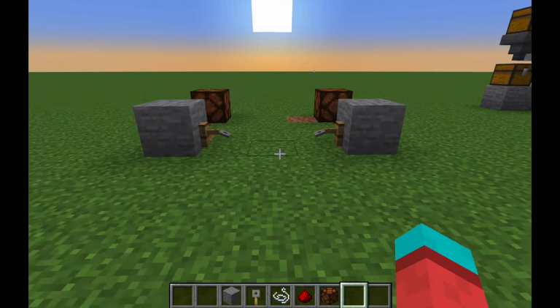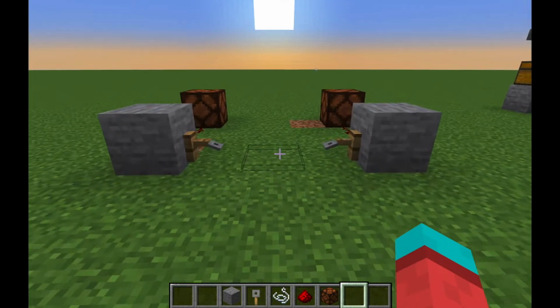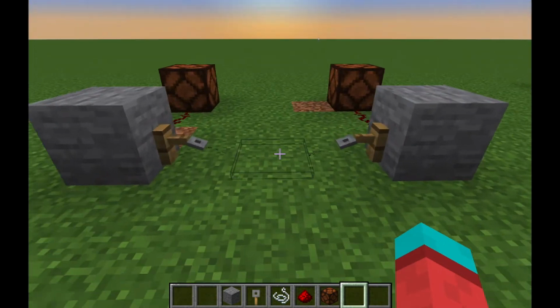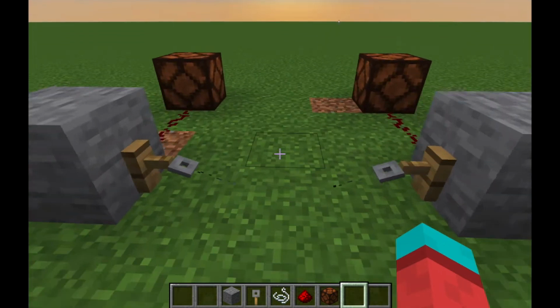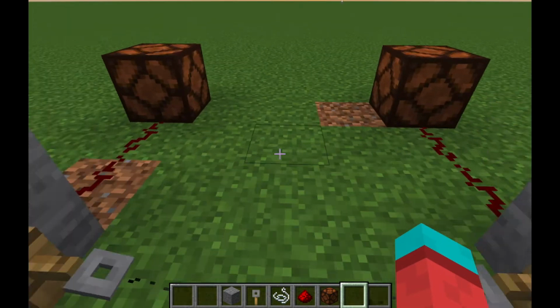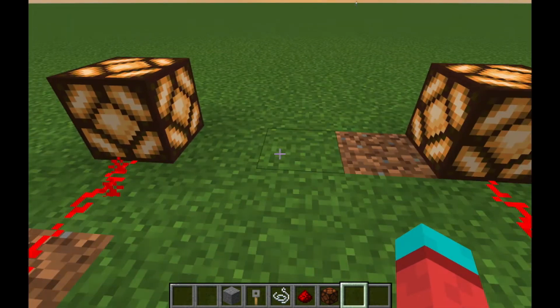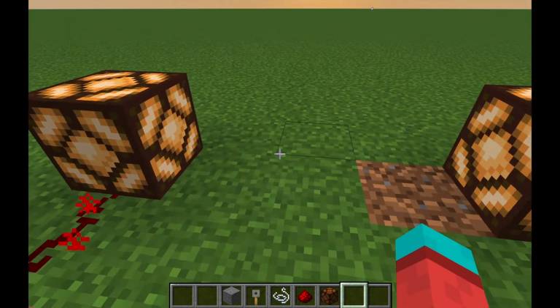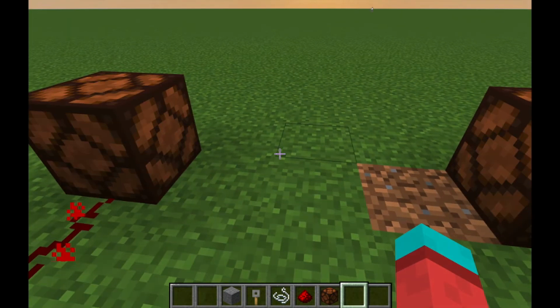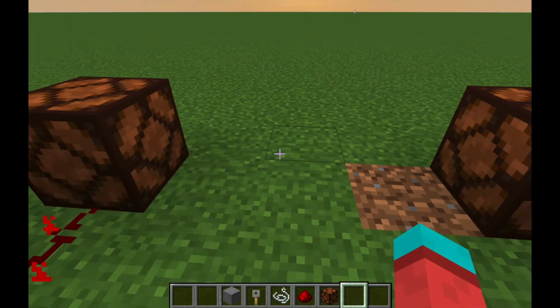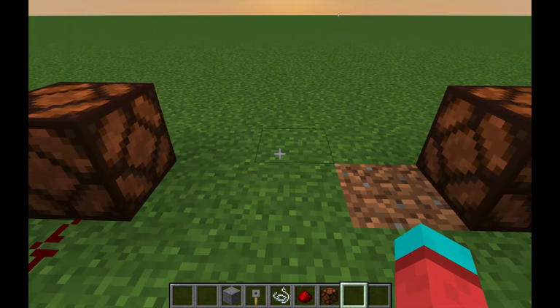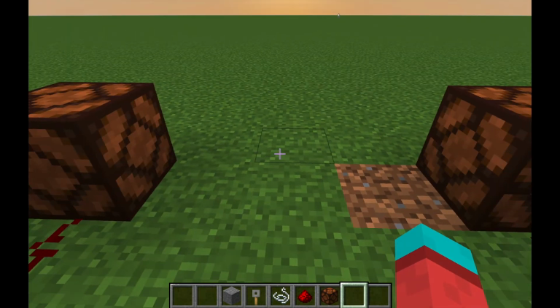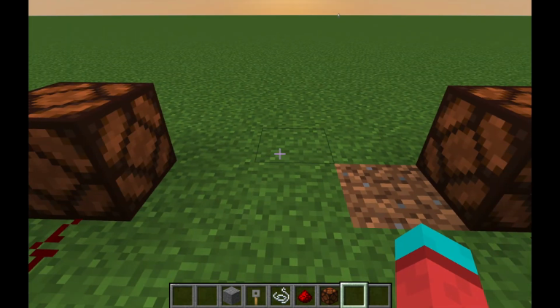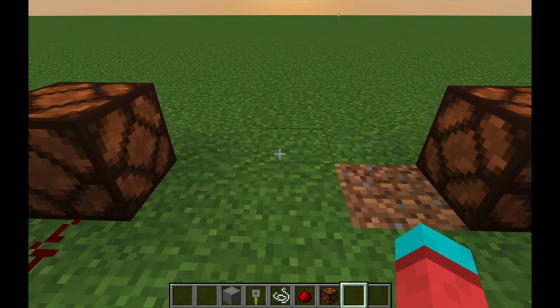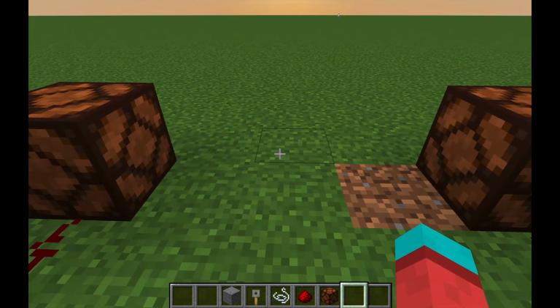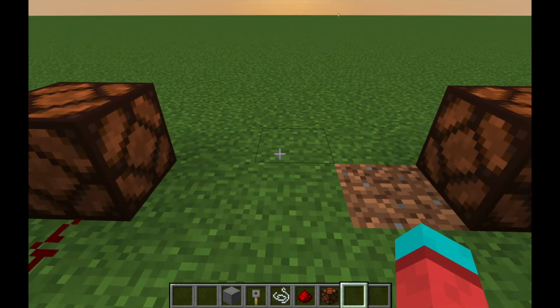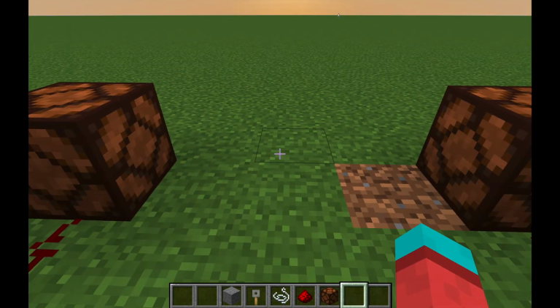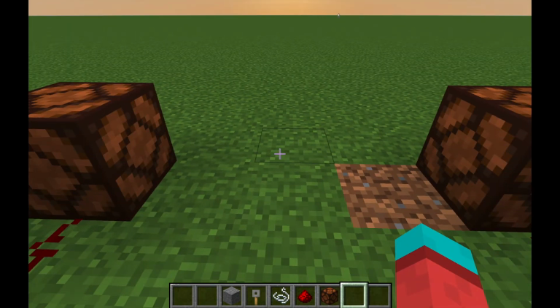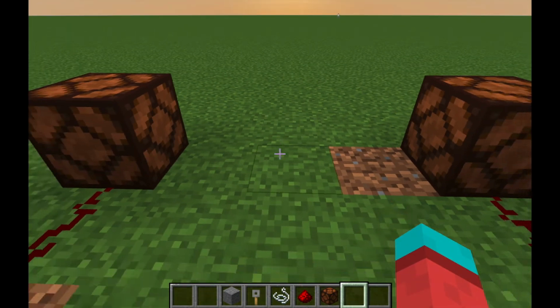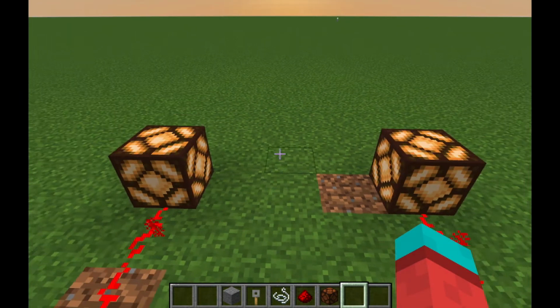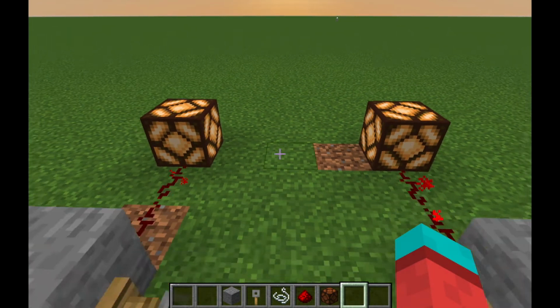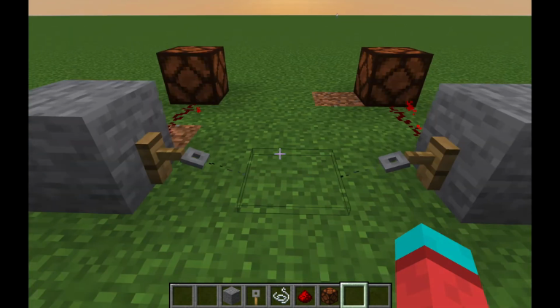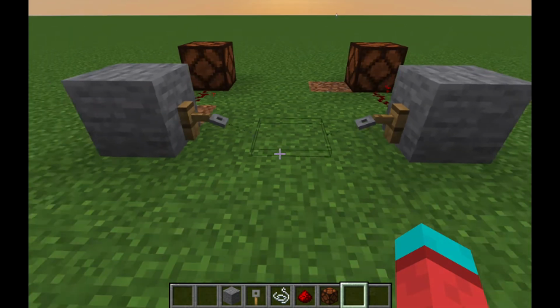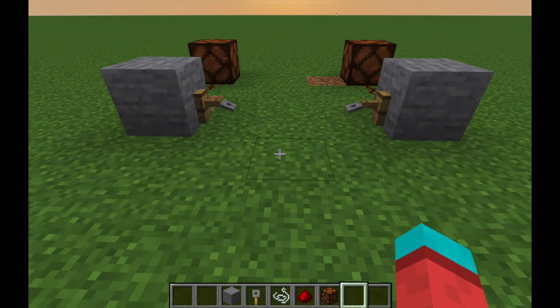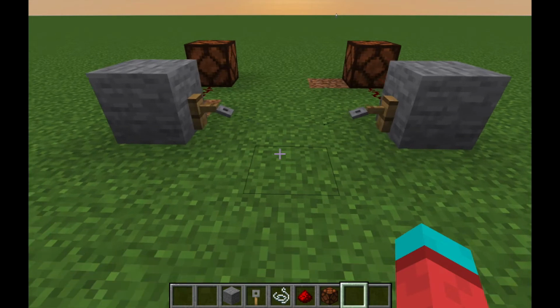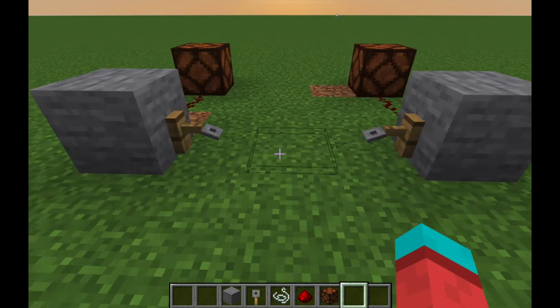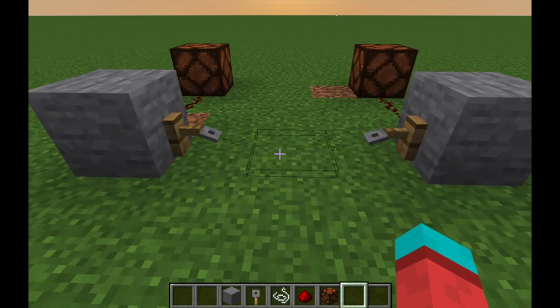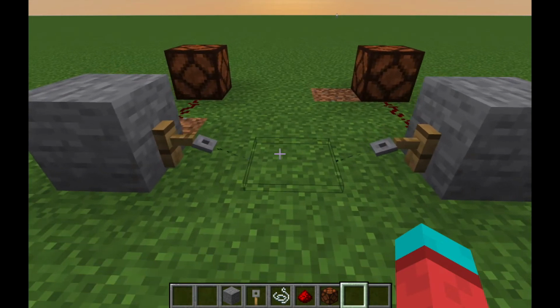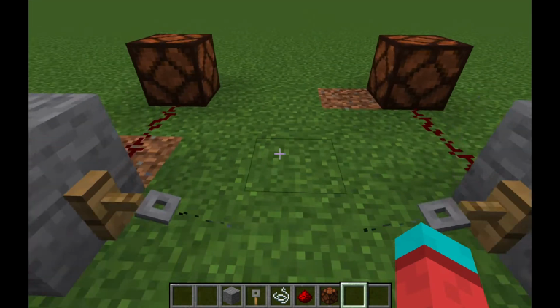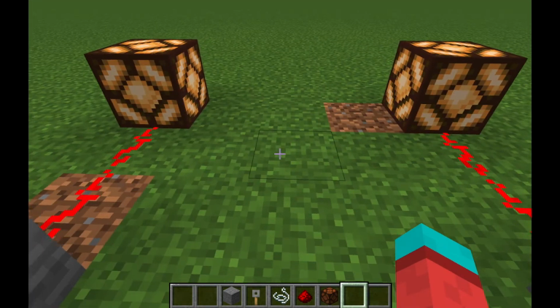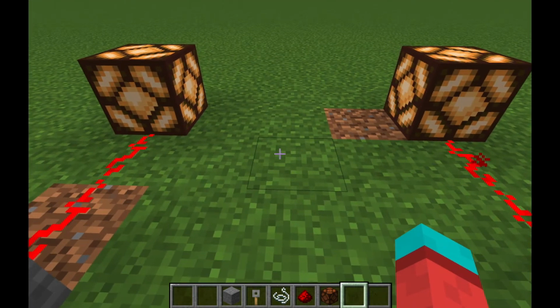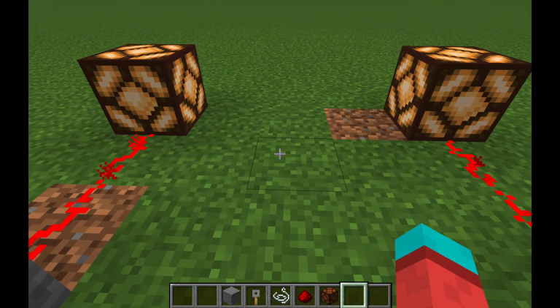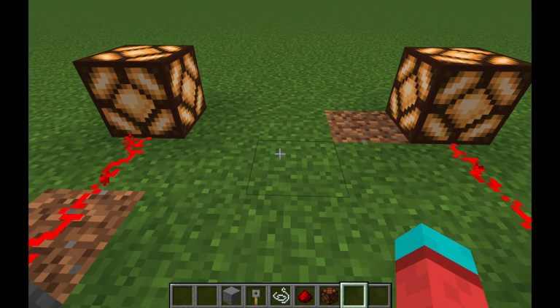Tripwire hooks connected by string will emit a signal on either side while you are standing there.